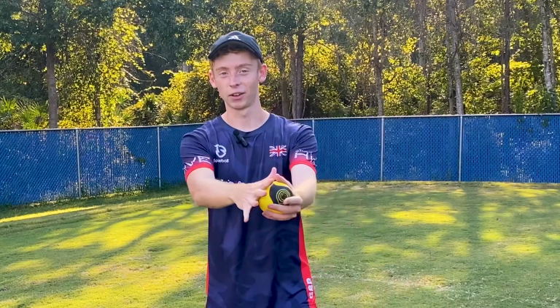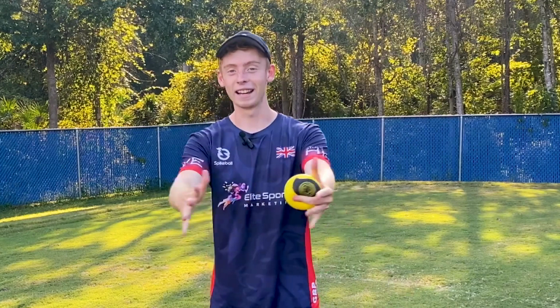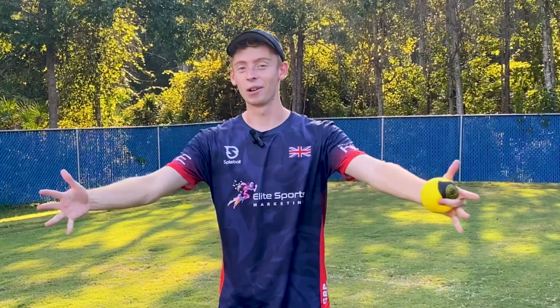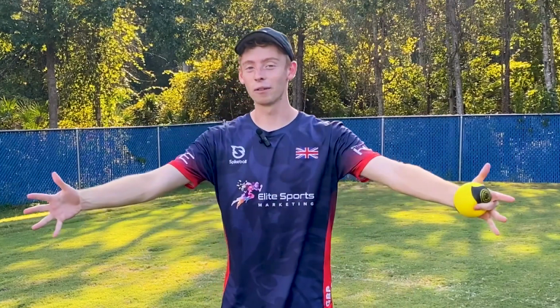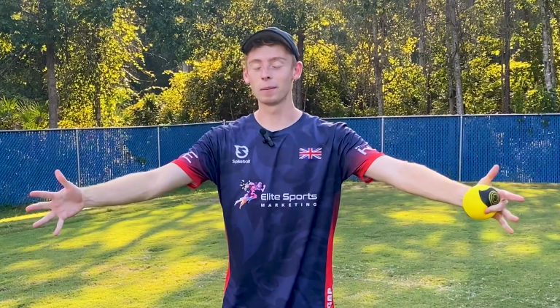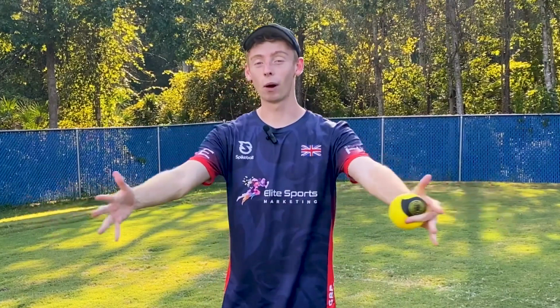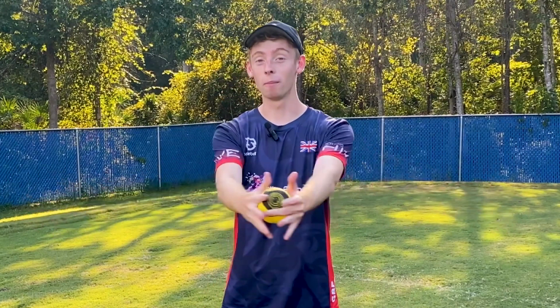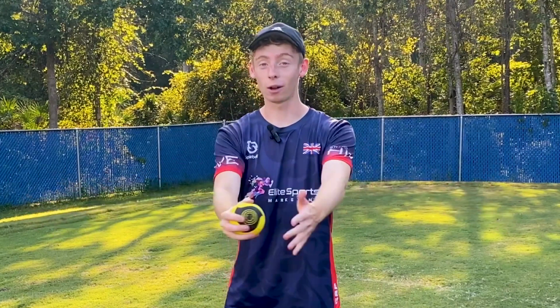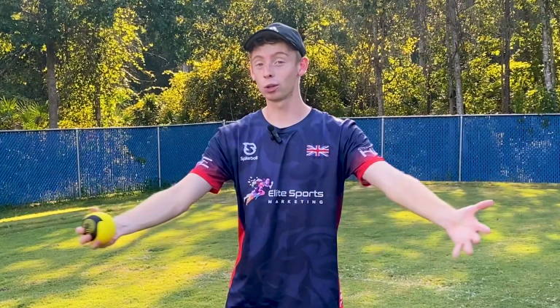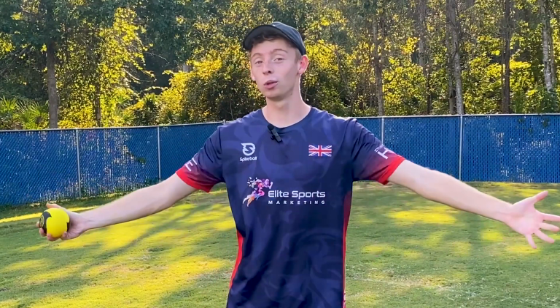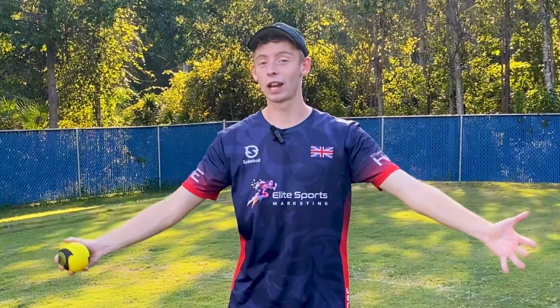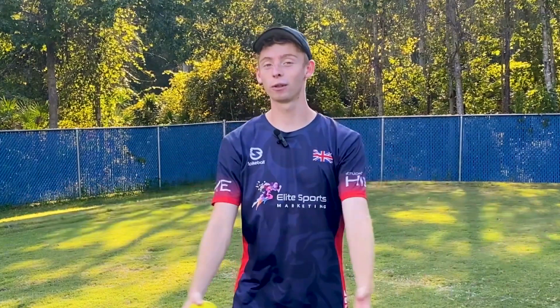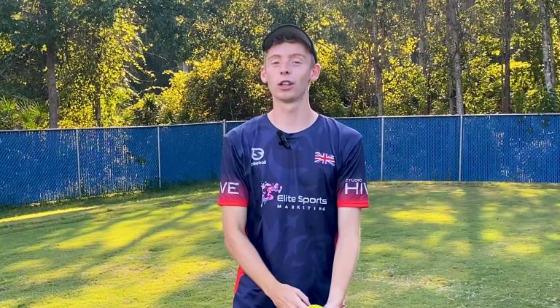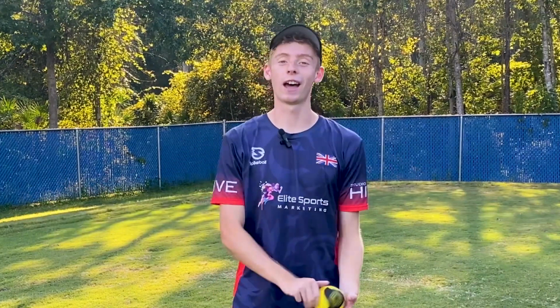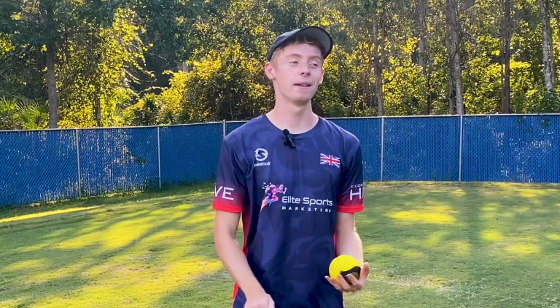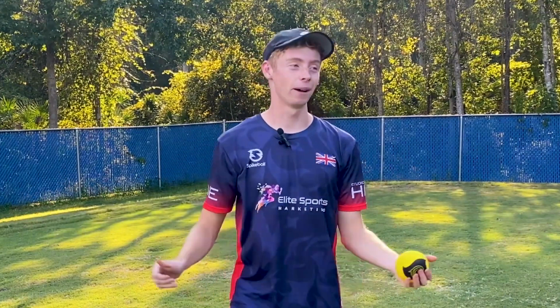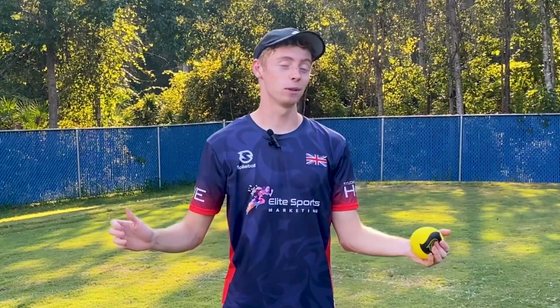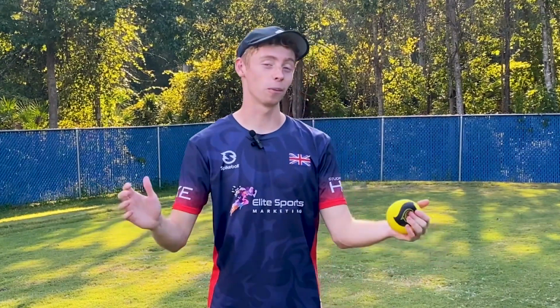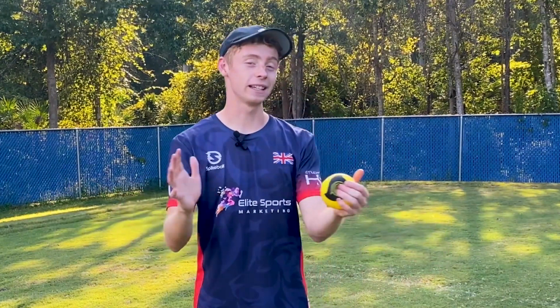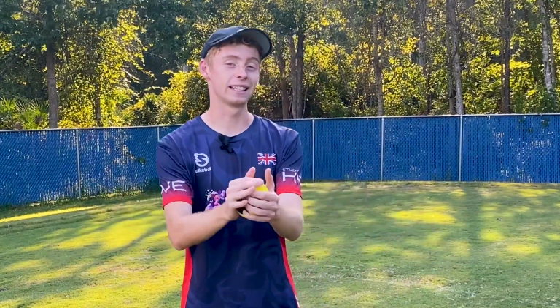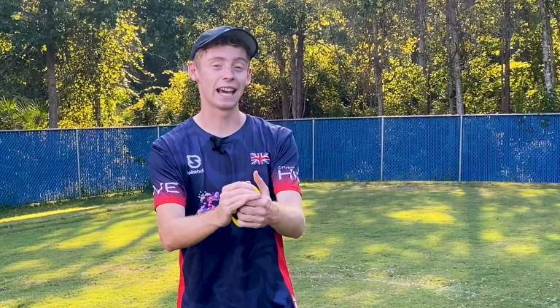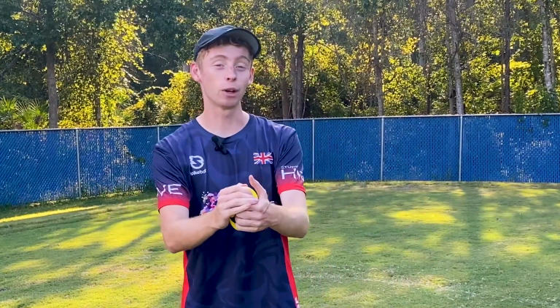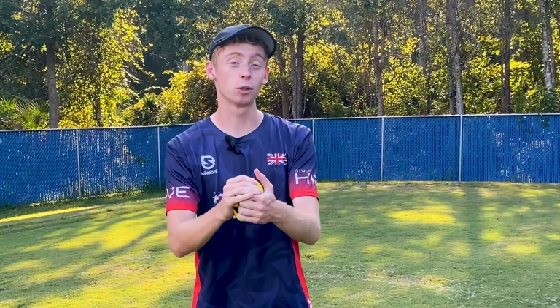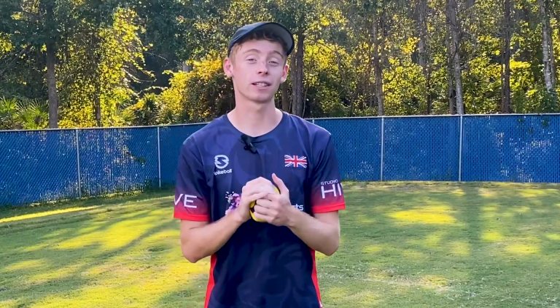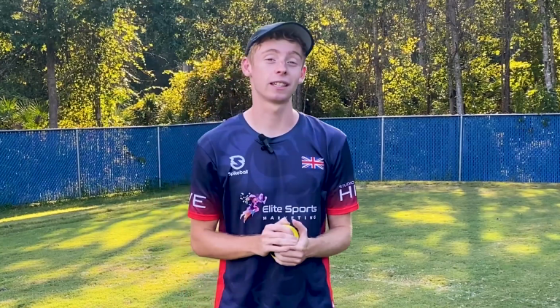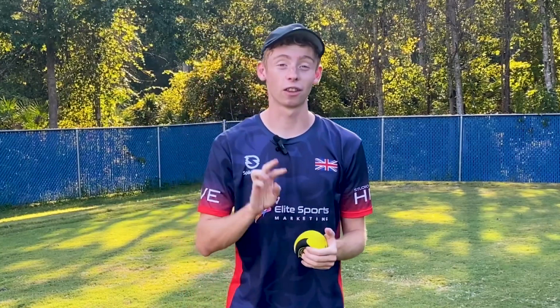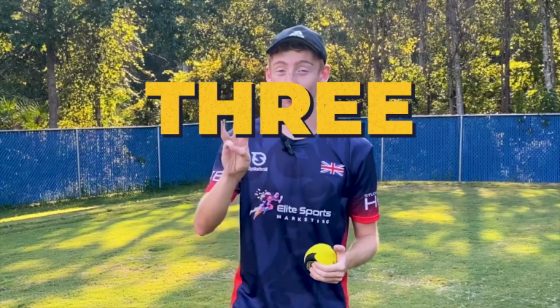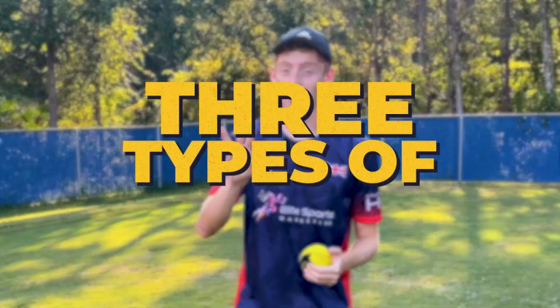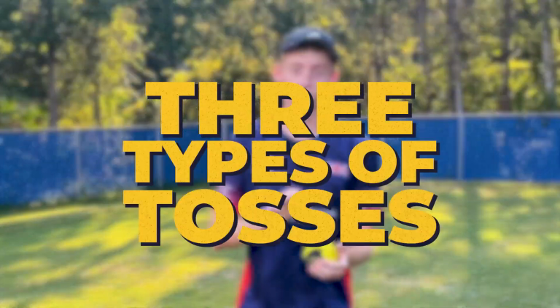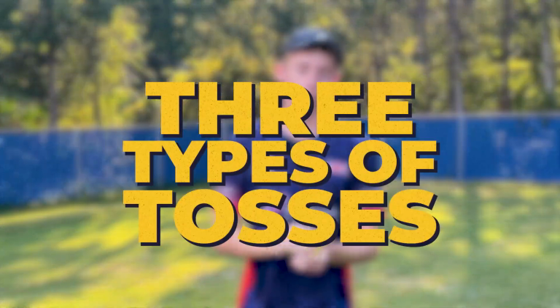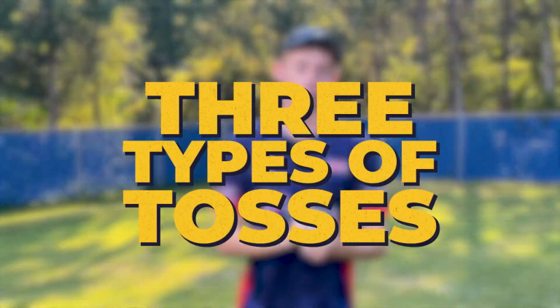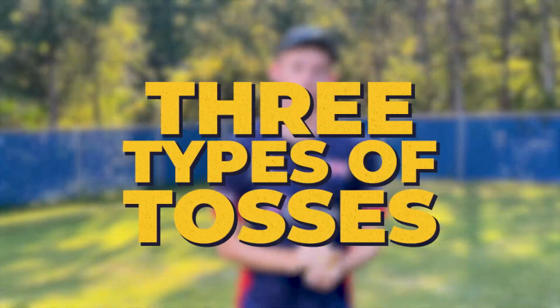Hello, you lovely people. Welcome back, or to the channel for the first time. My name is Scott Beaks and today we're going to be discussing the three types of tosses in round net.